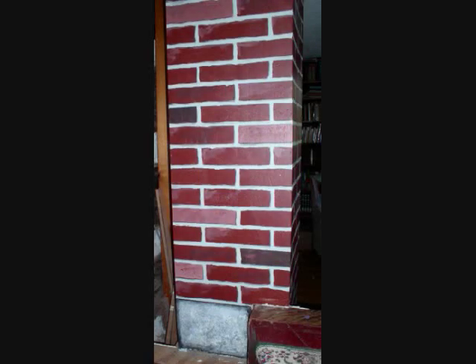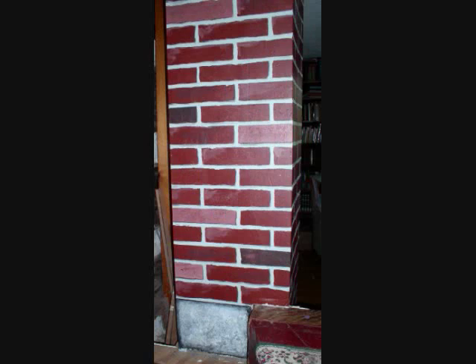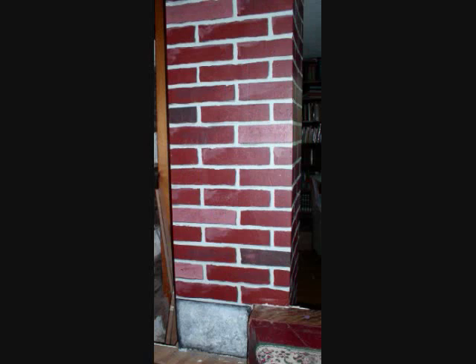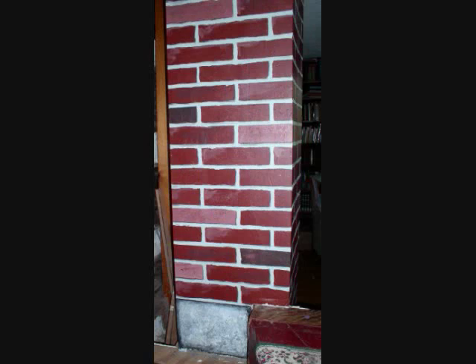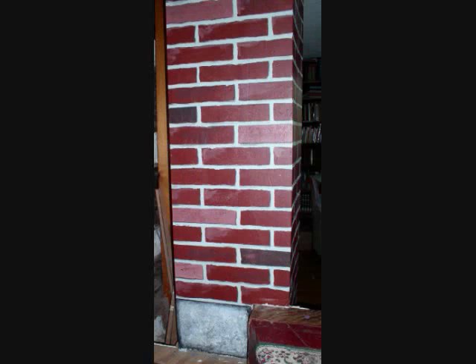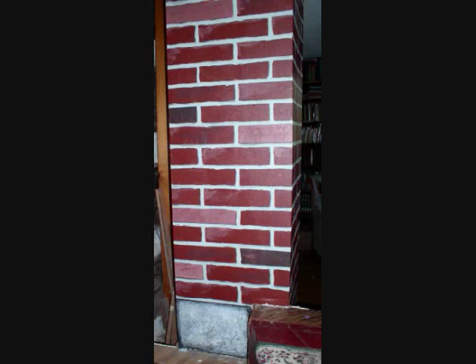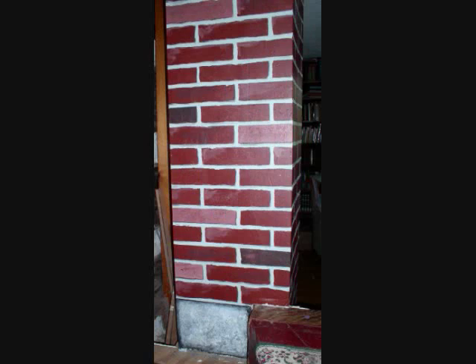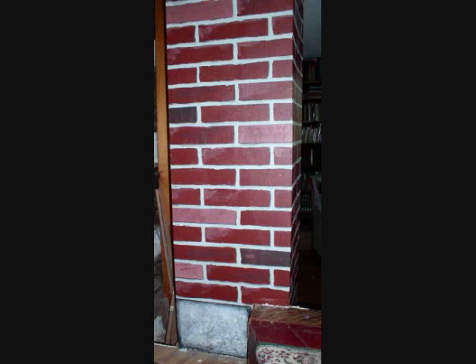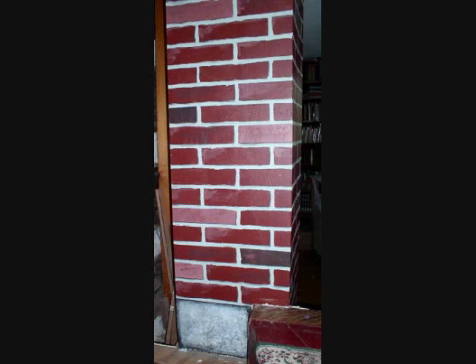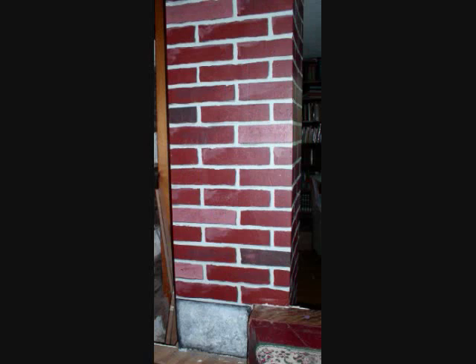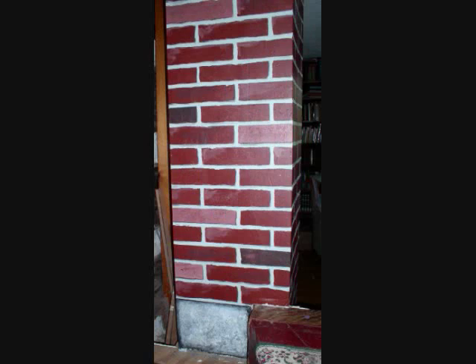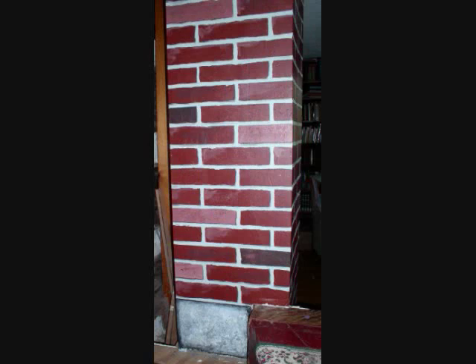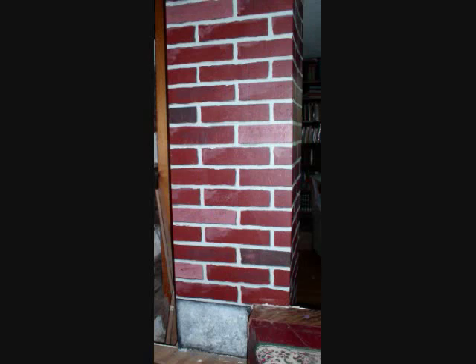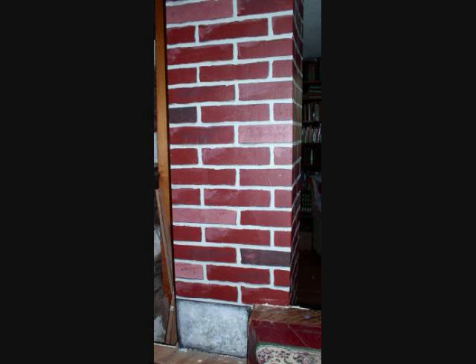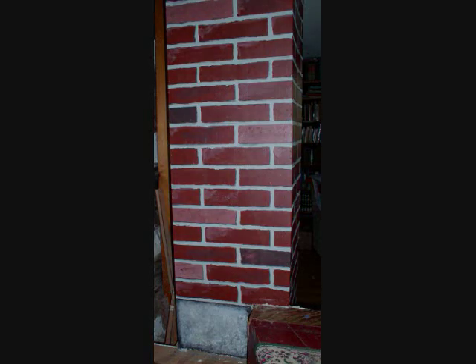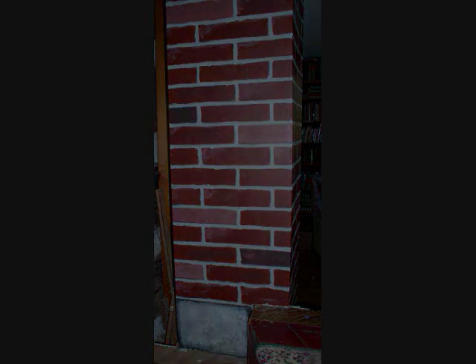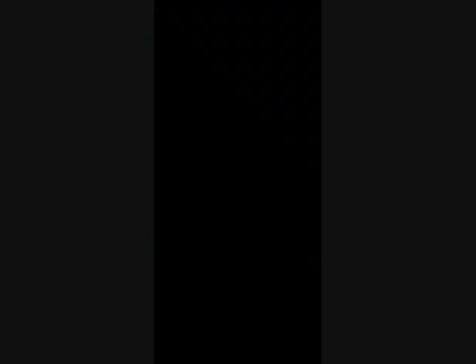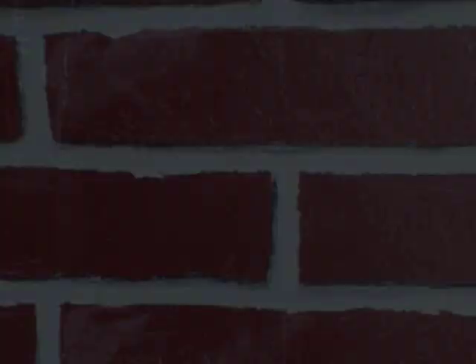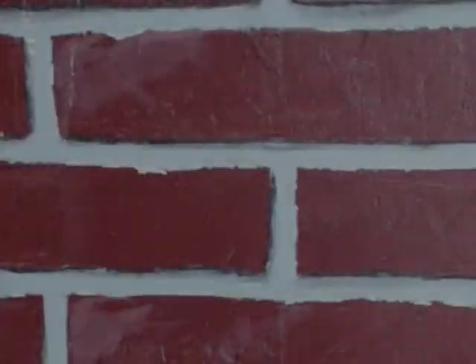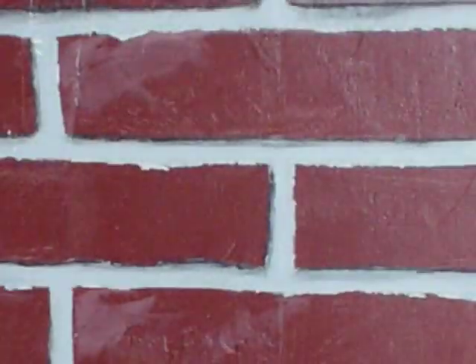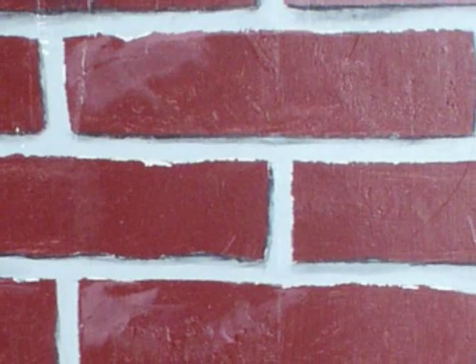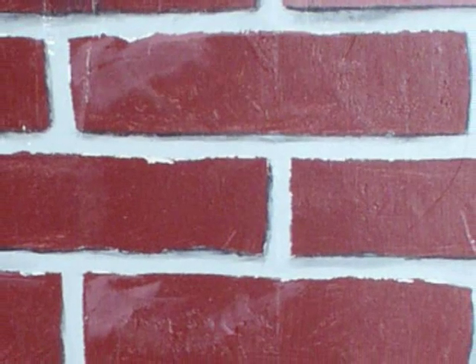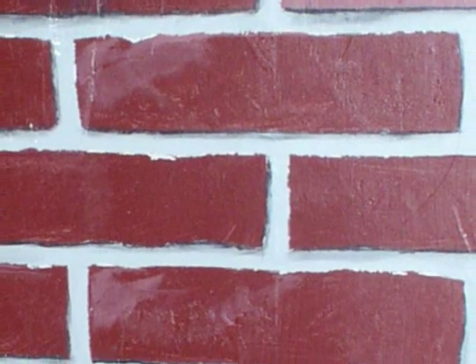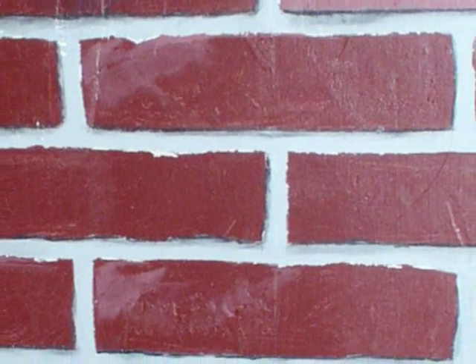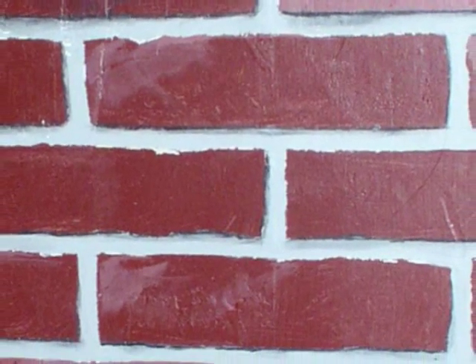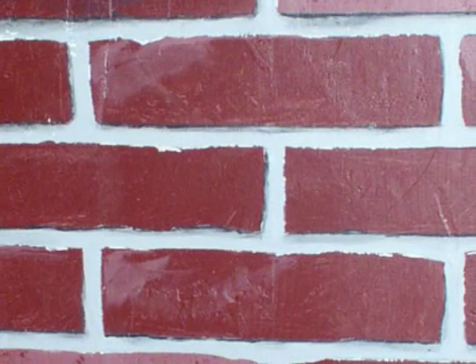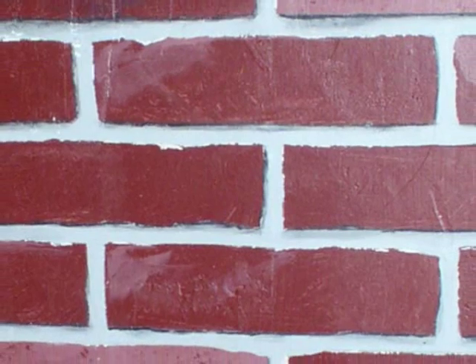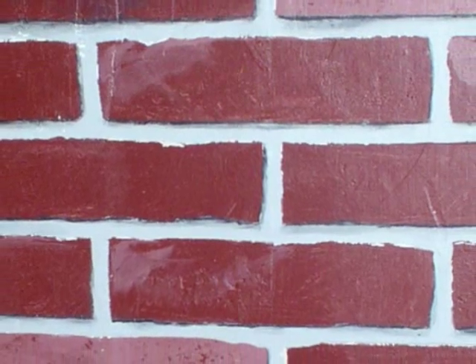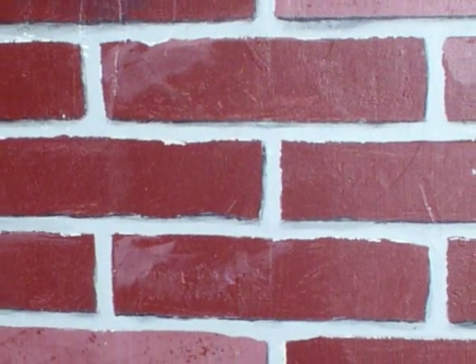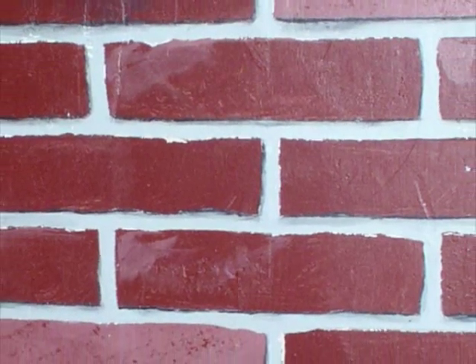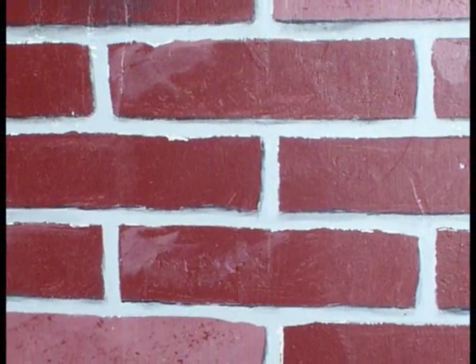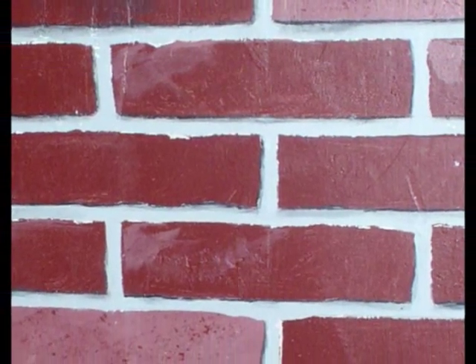Welcome to my quick and sloppy faux brick tutorial. I'm happy with the results and I hope if you try it you will be too.